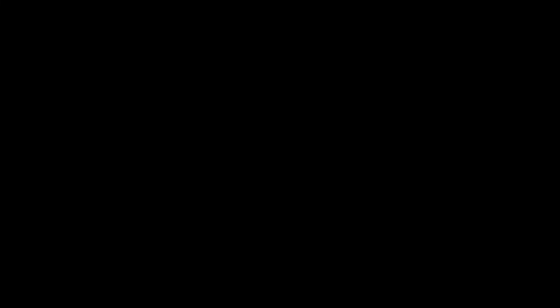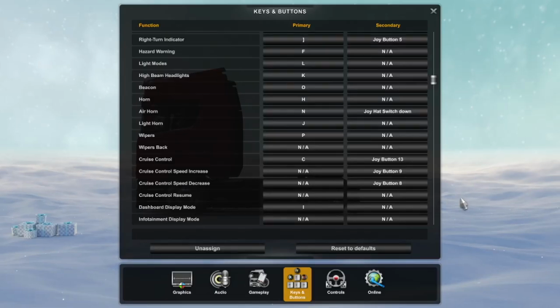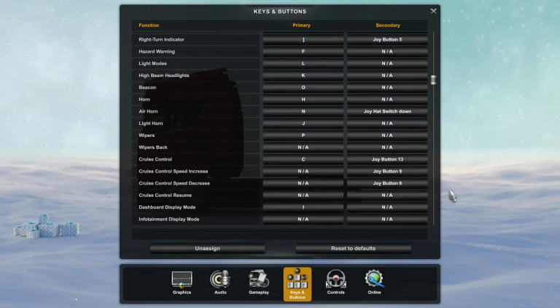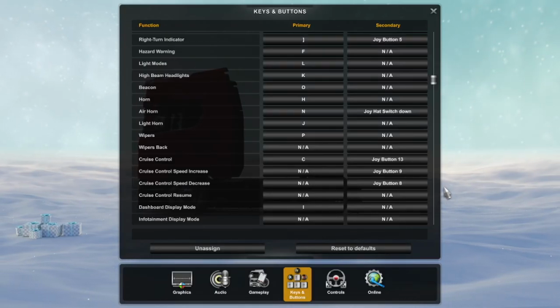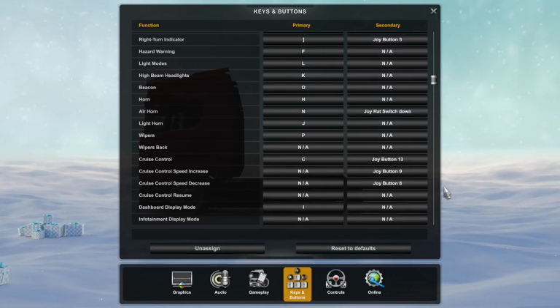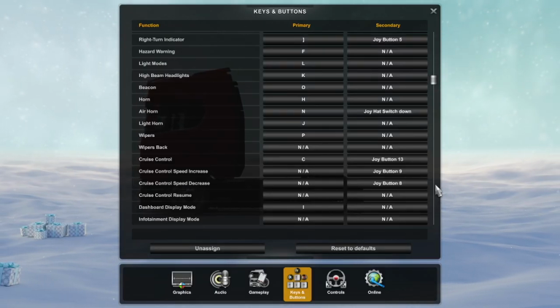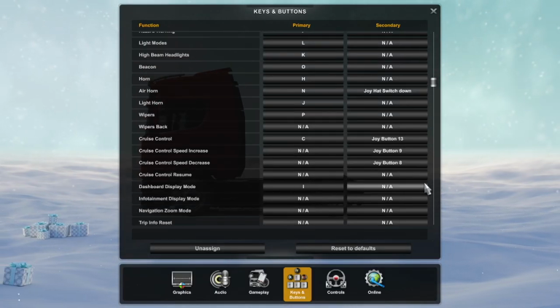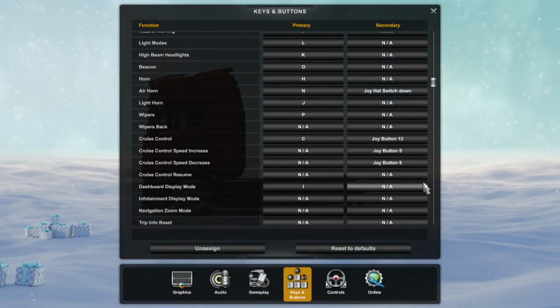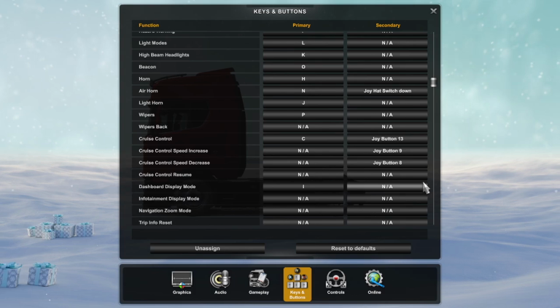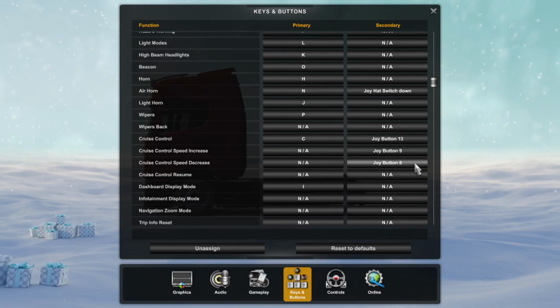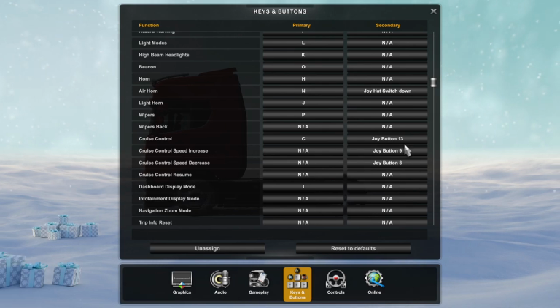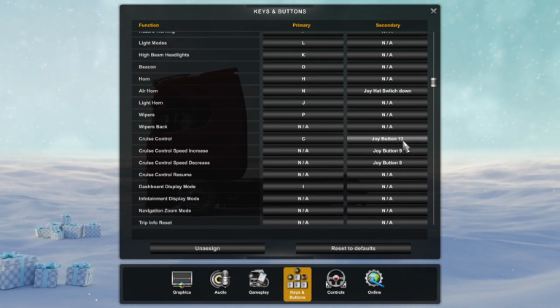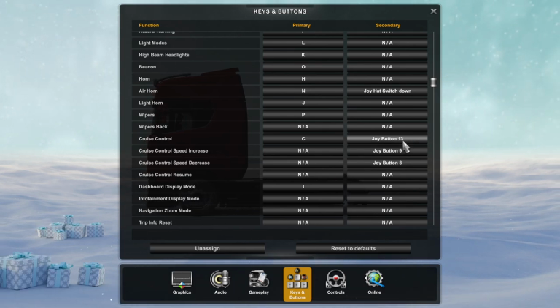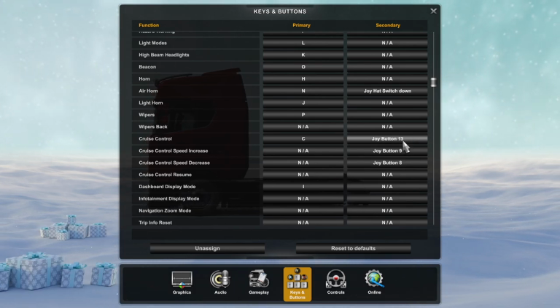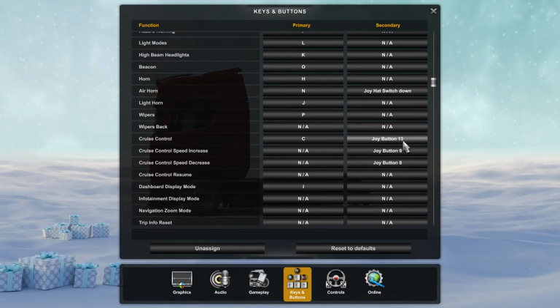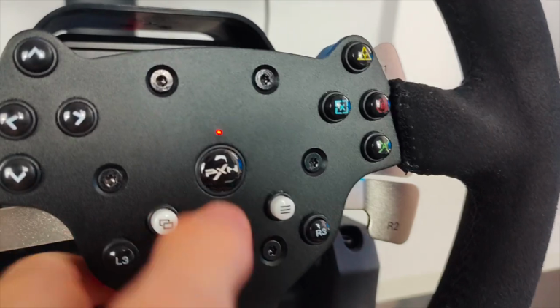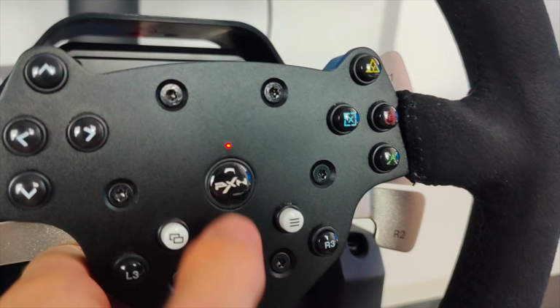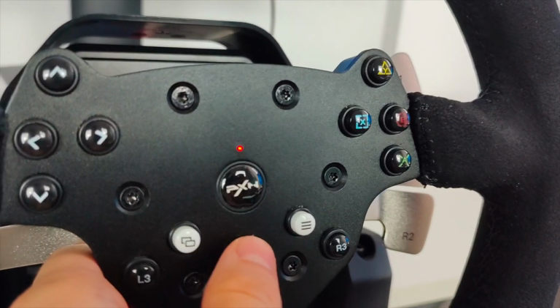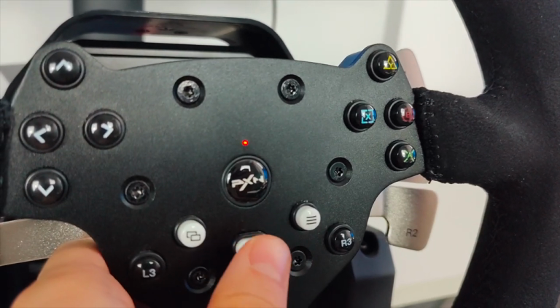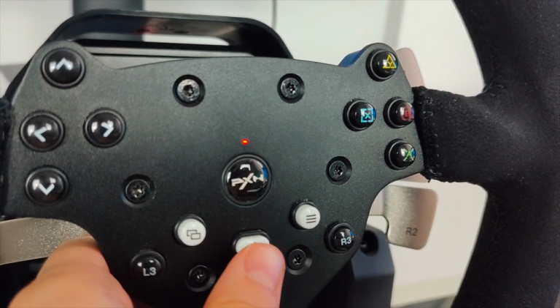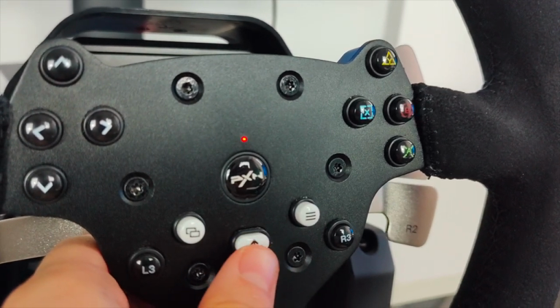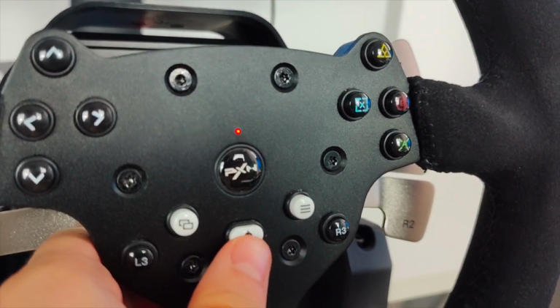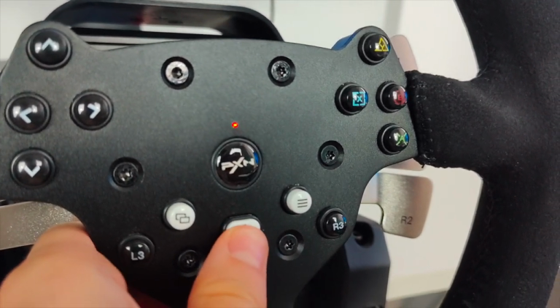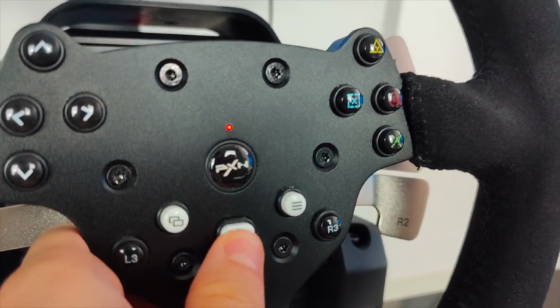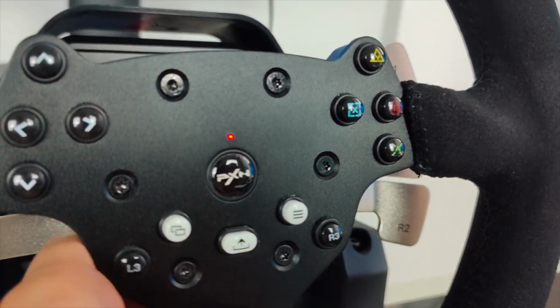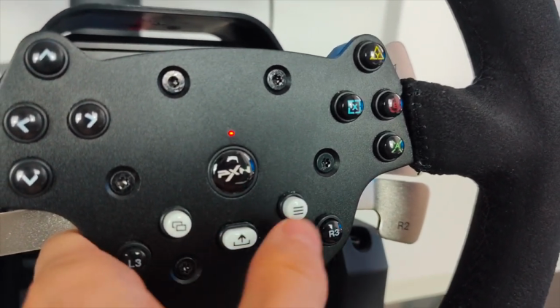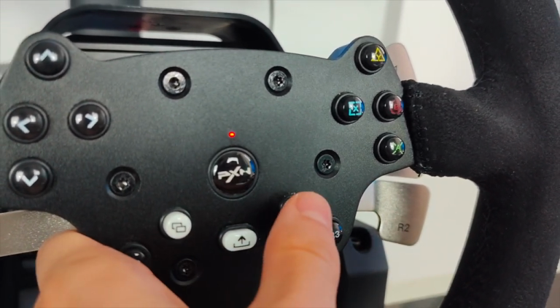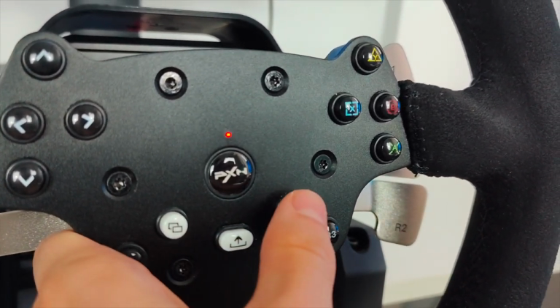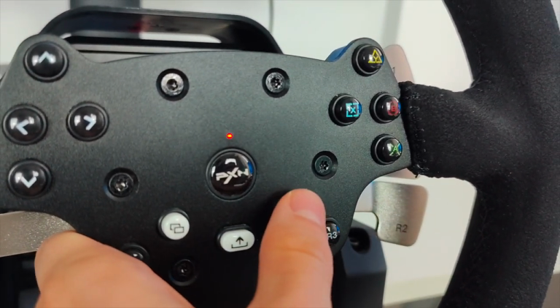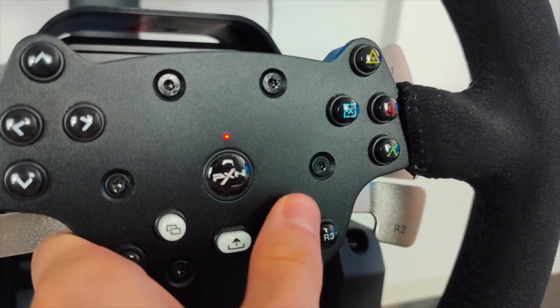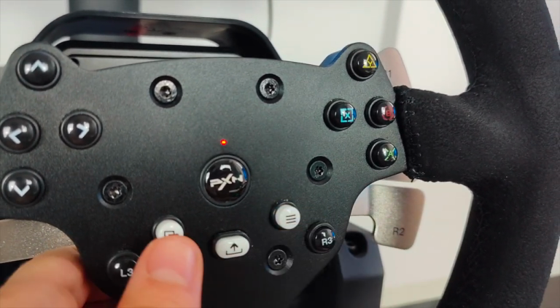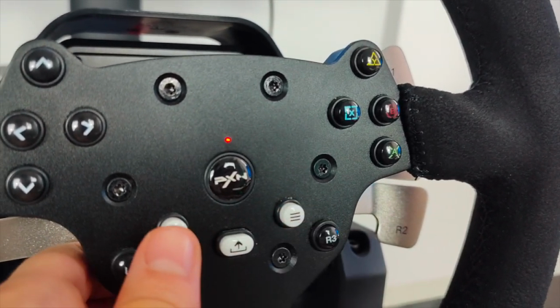When it comes to the cruise control, I activate it using this button and increase or decrease the speed using these two.